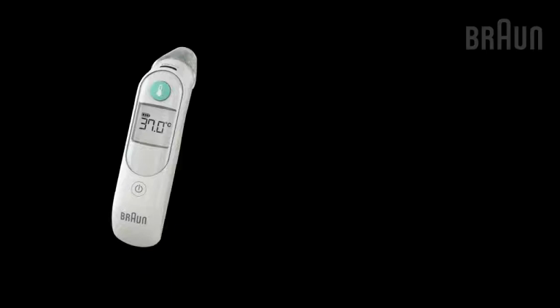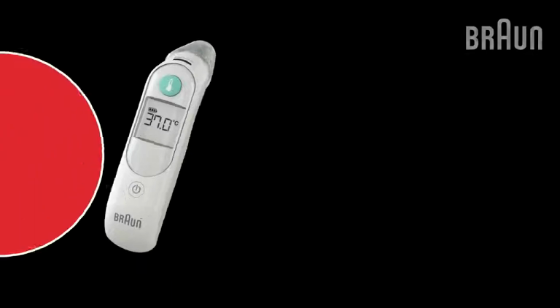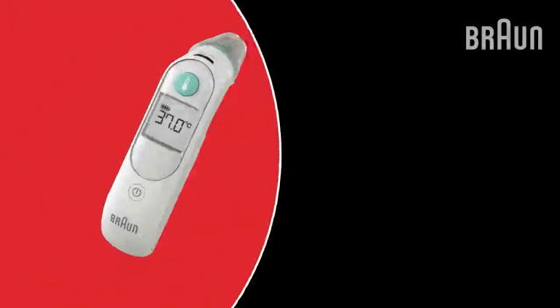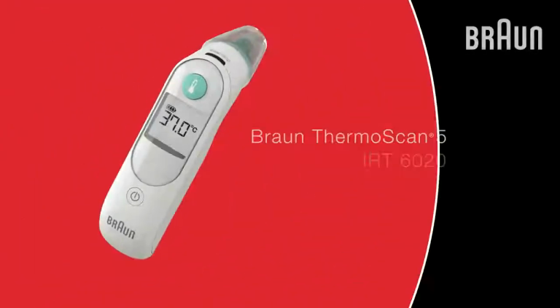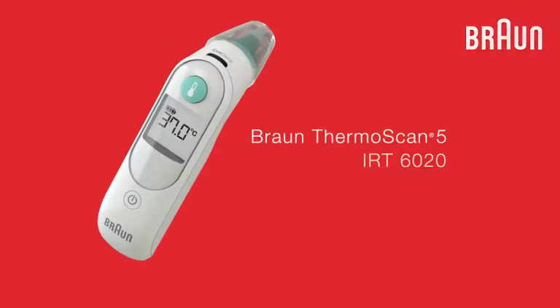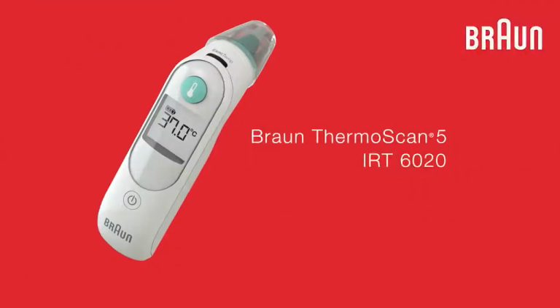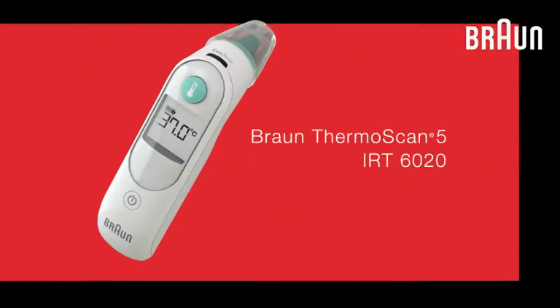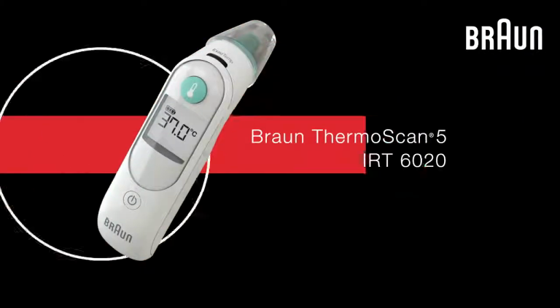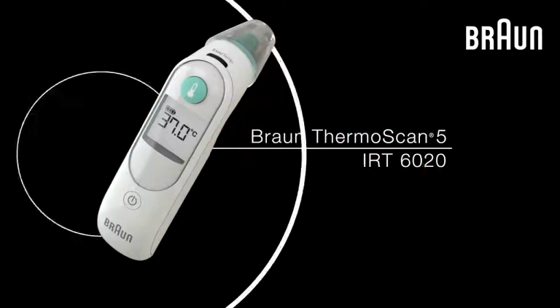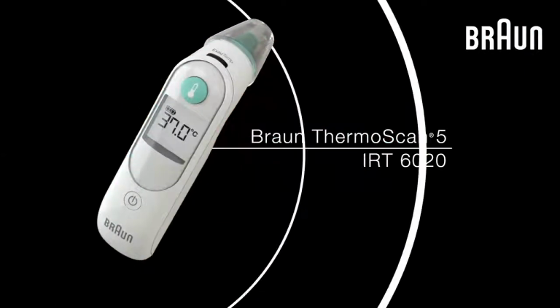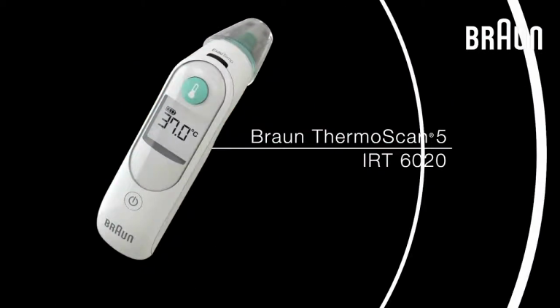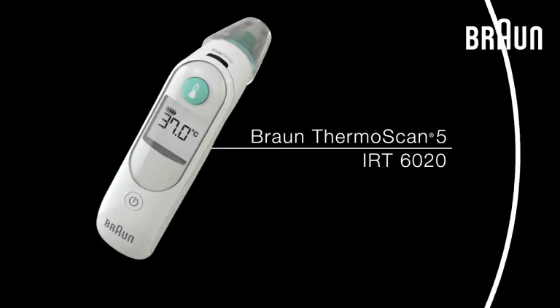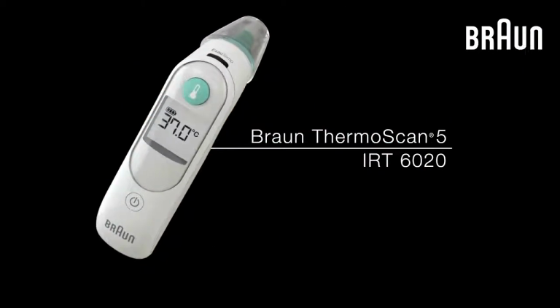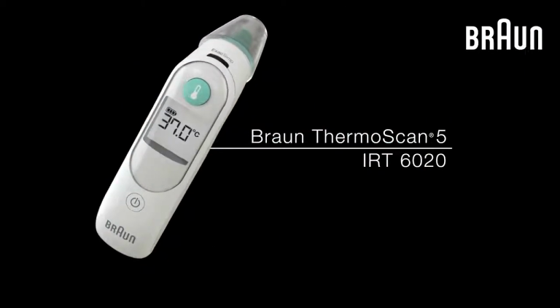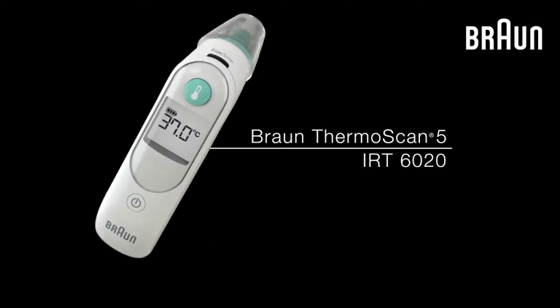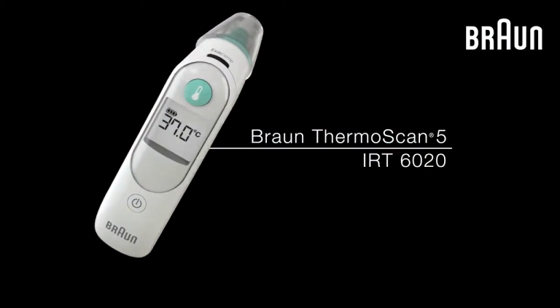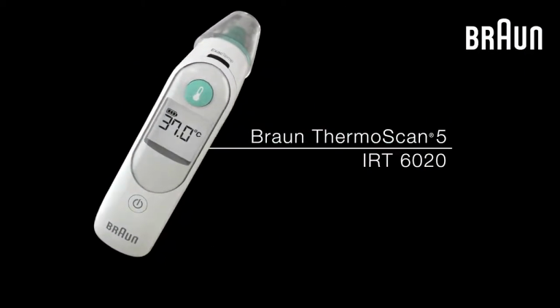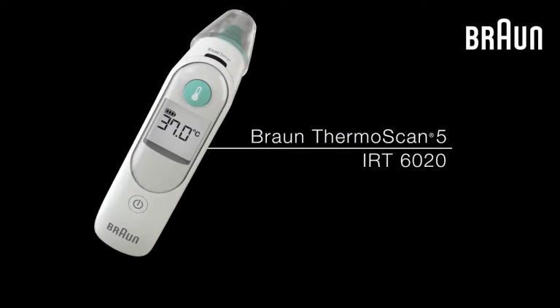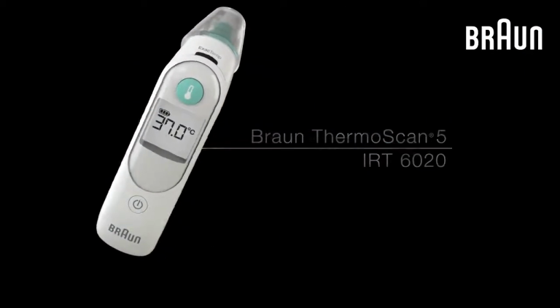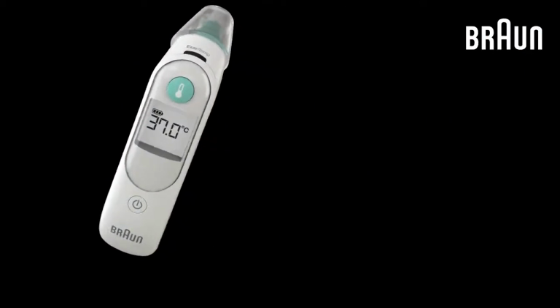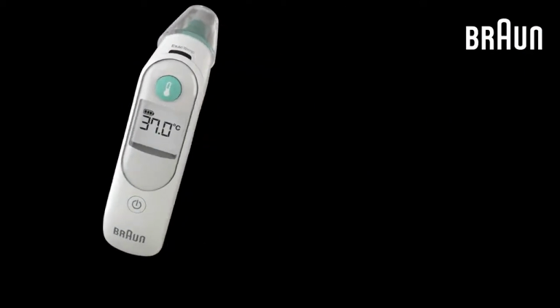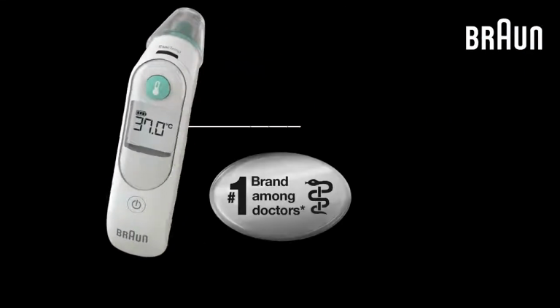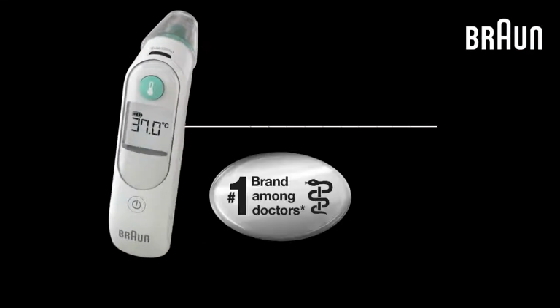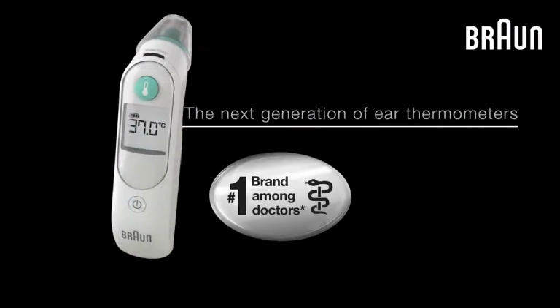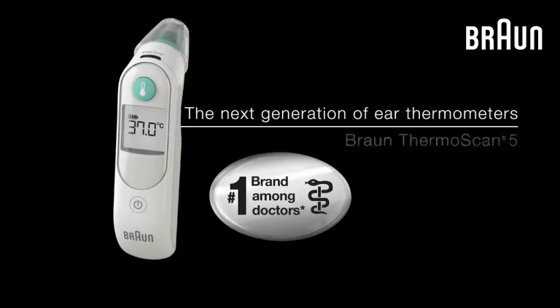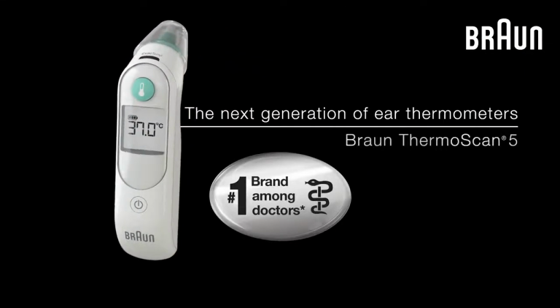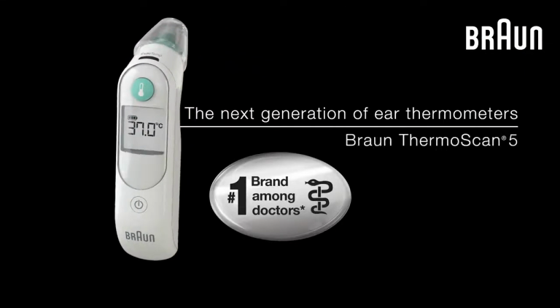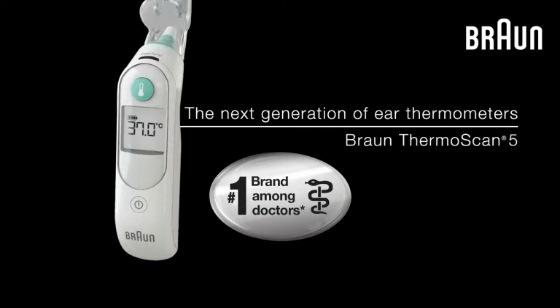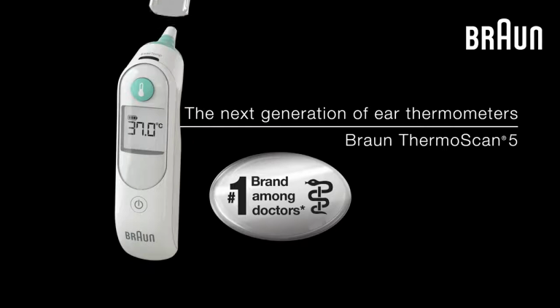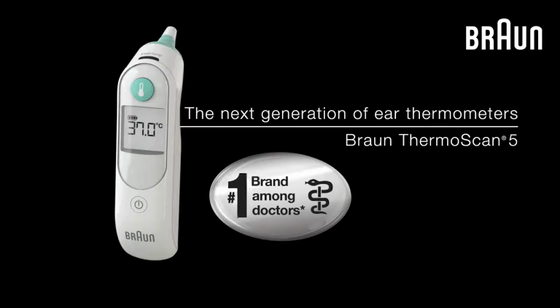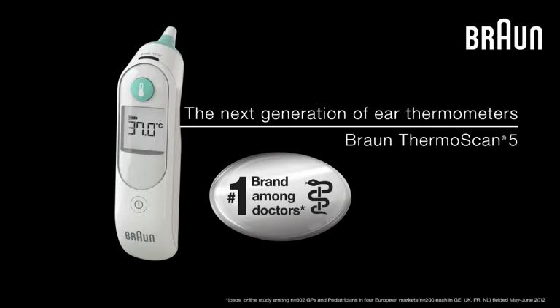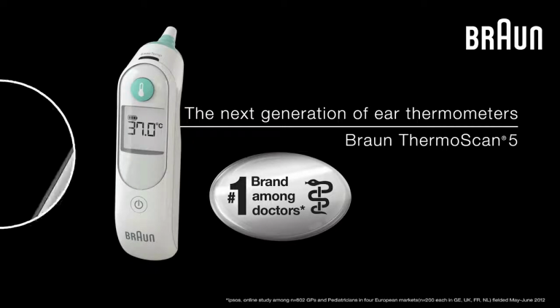Introducing the Braun ThermoScan 5. It's a high-quality ear thermometer with professional accuracy.